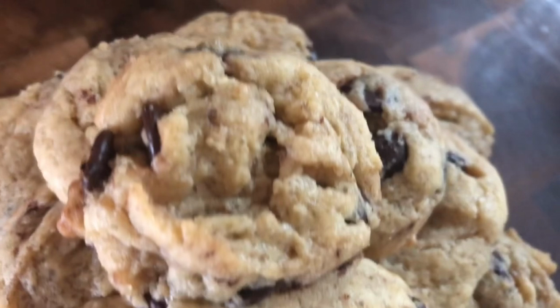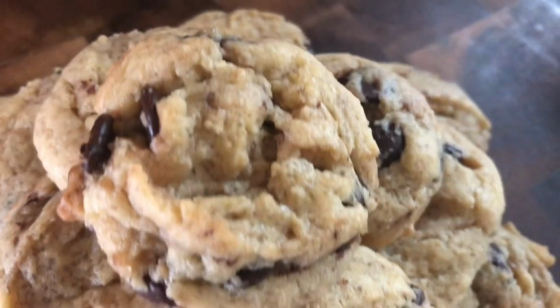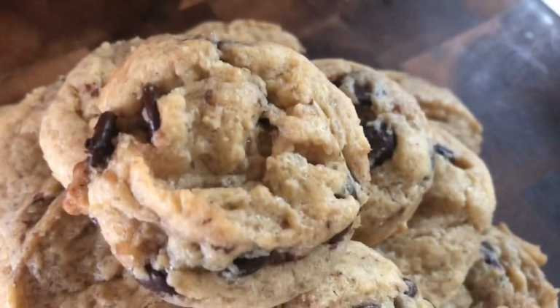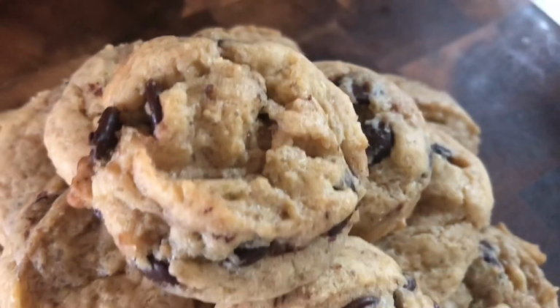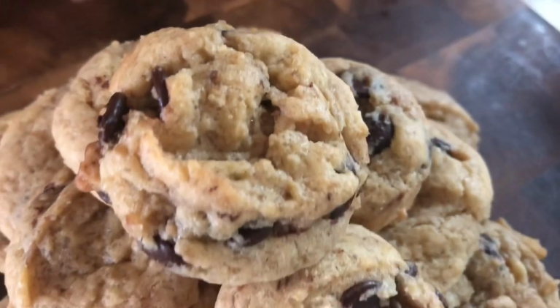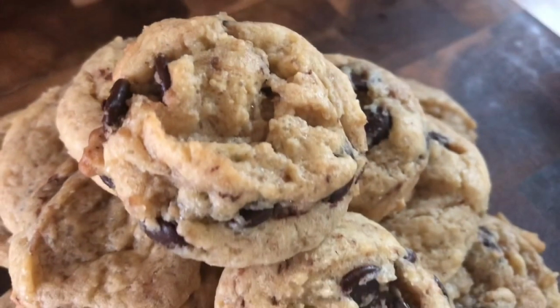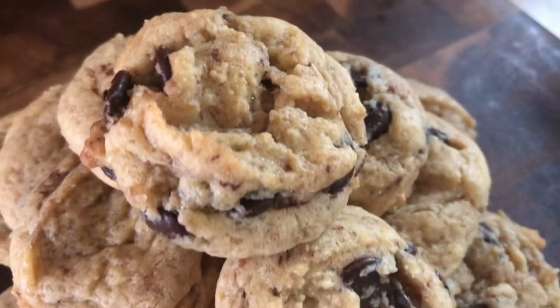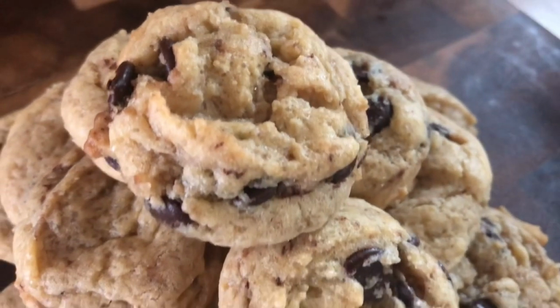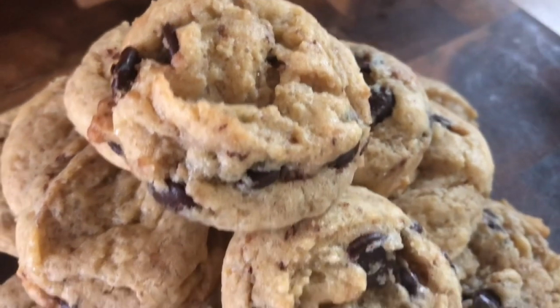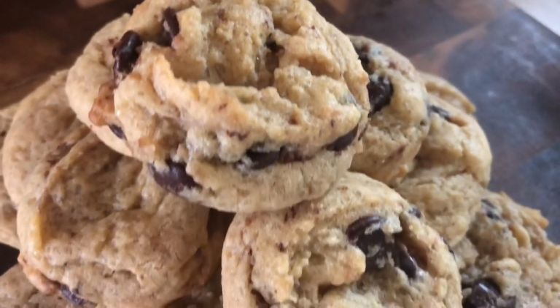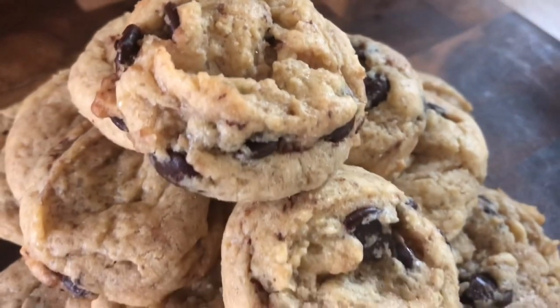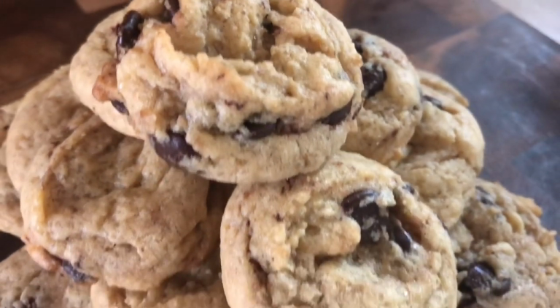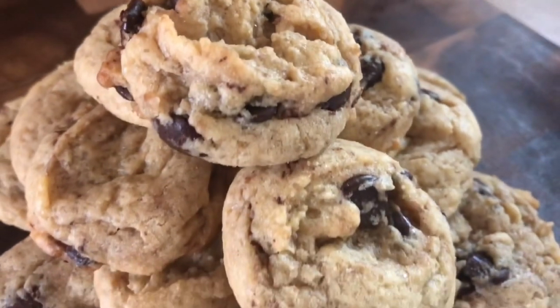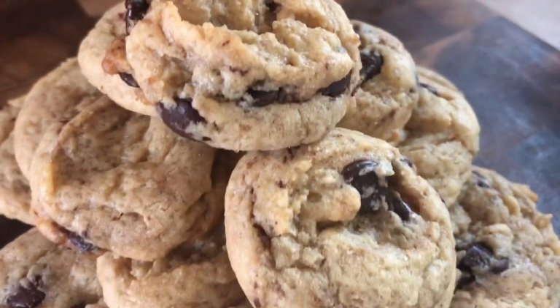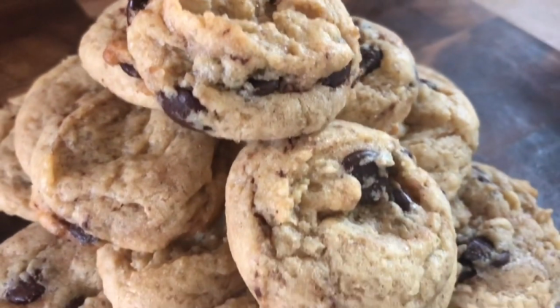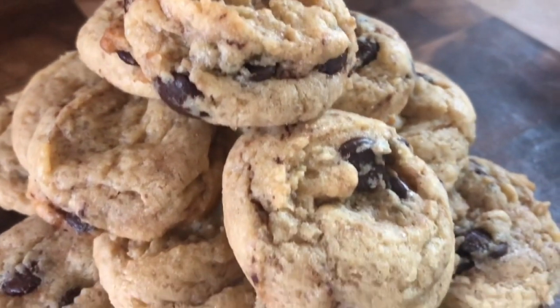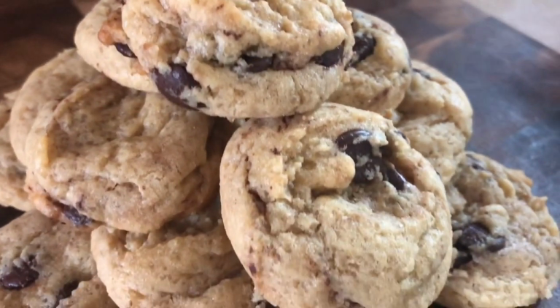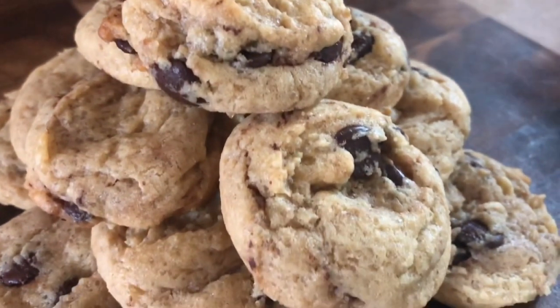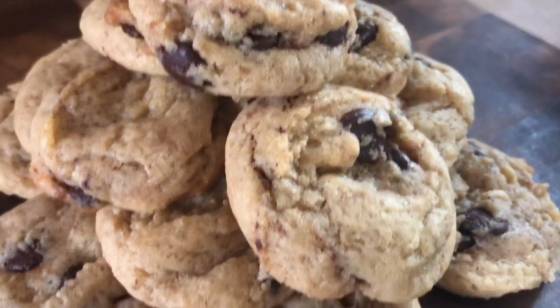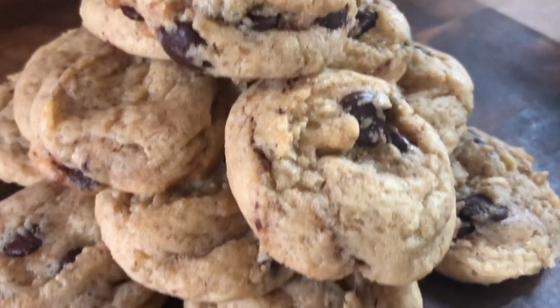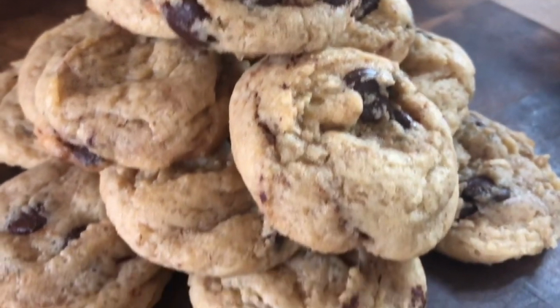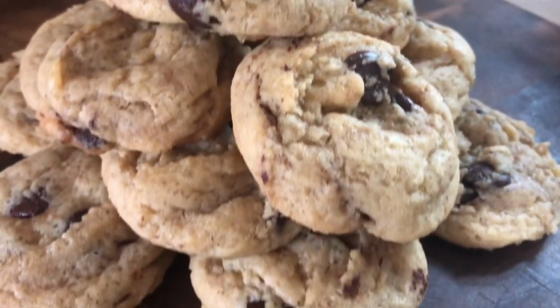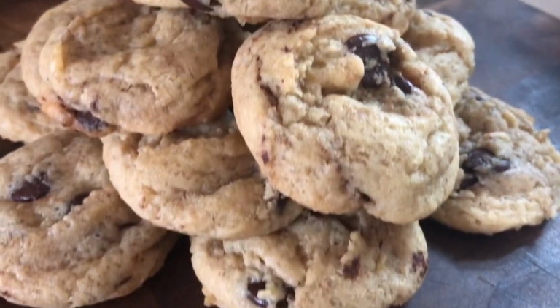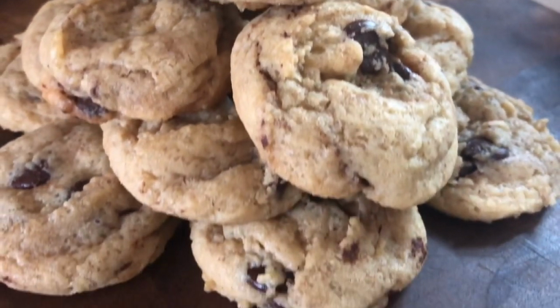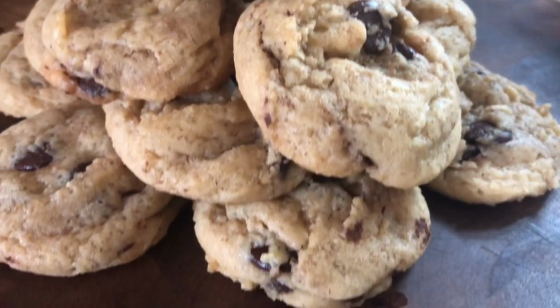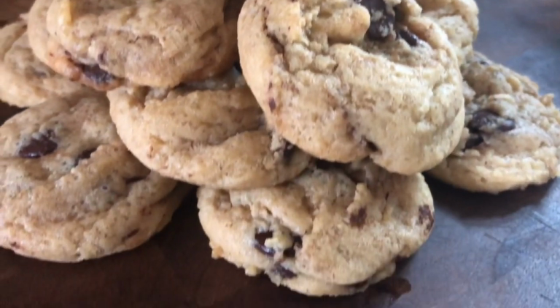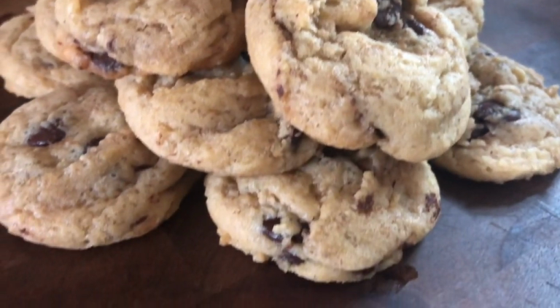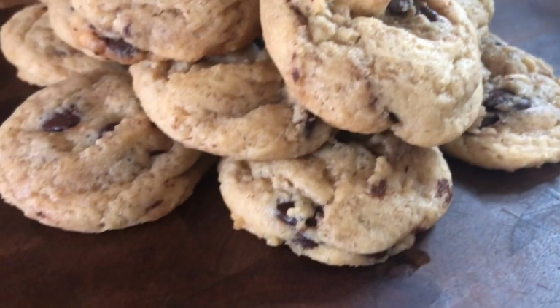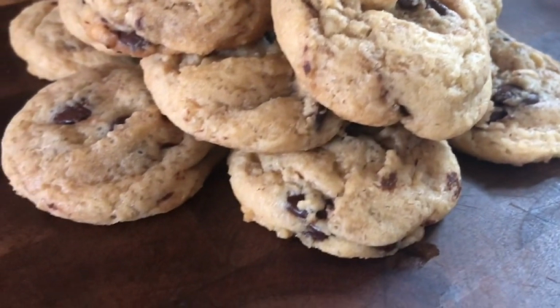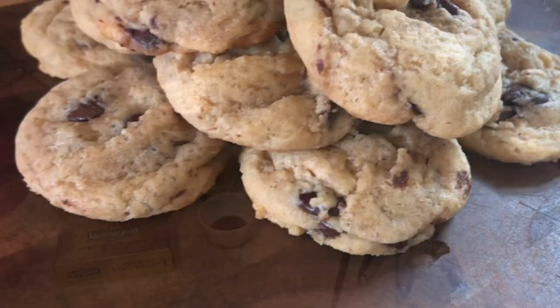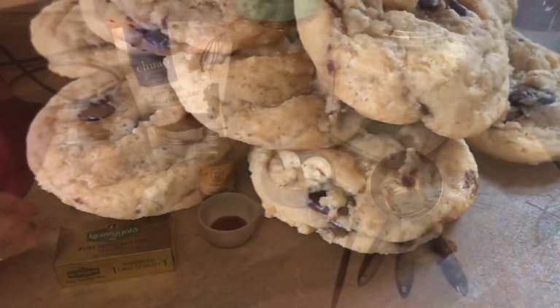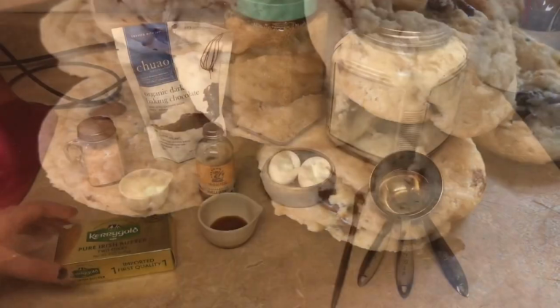Hey guys, welcome to my channel. My name is Melissa and today I've got a classic chocolate chip cookie recipe for you guys.